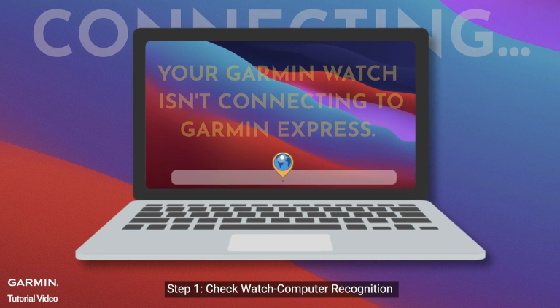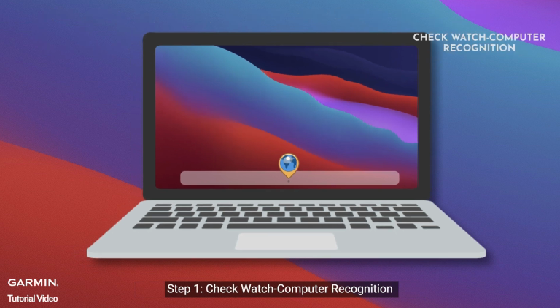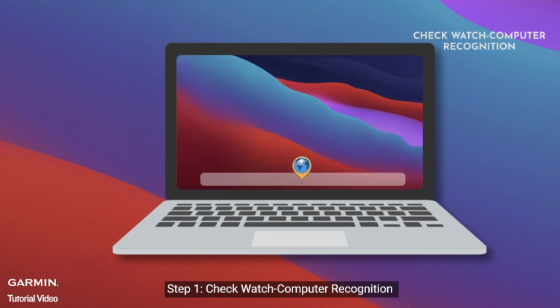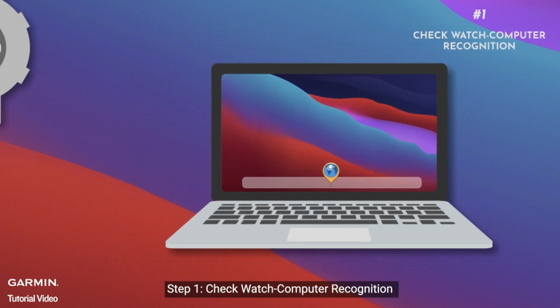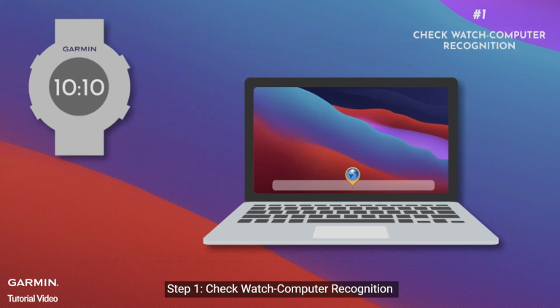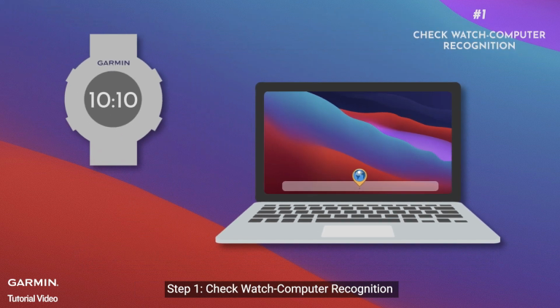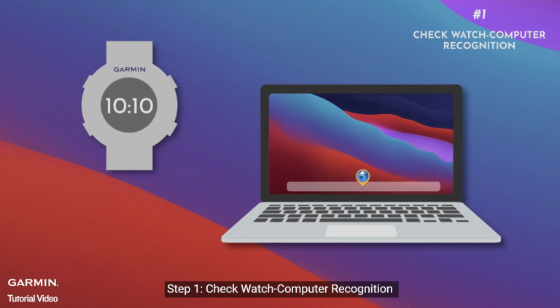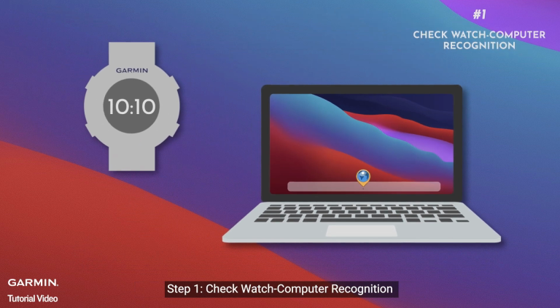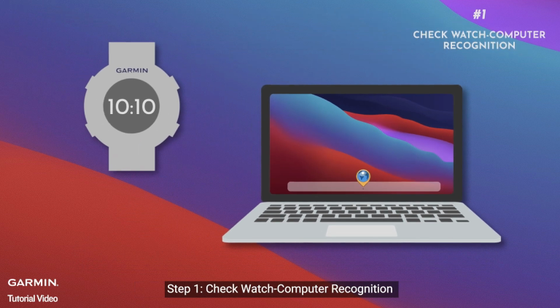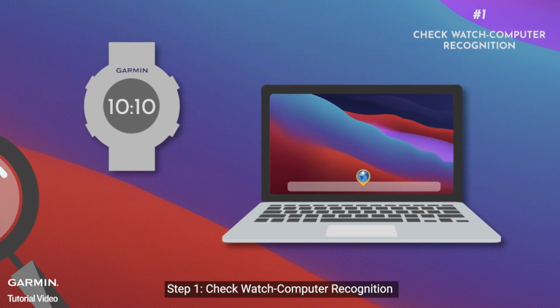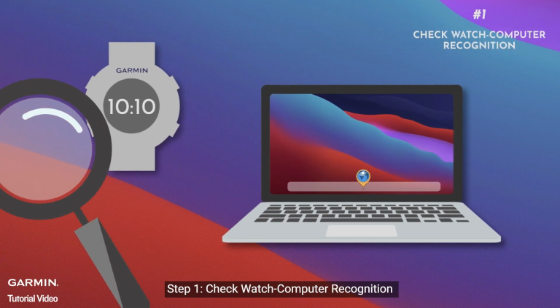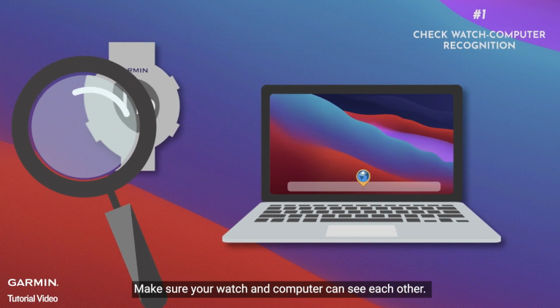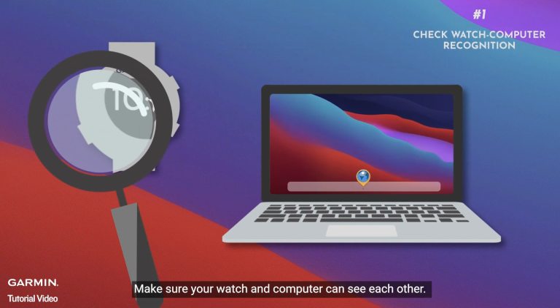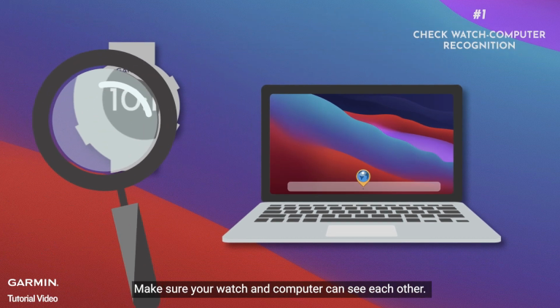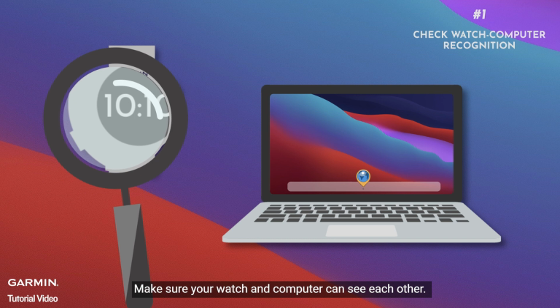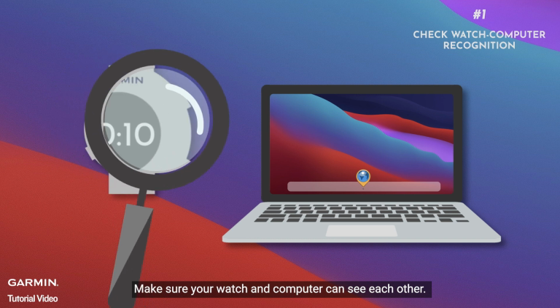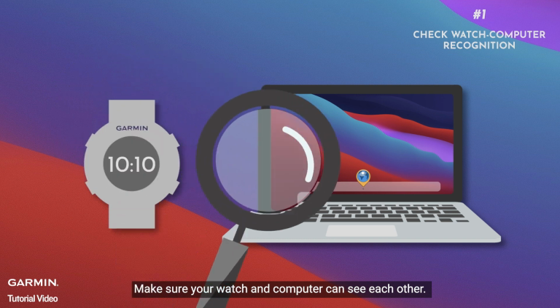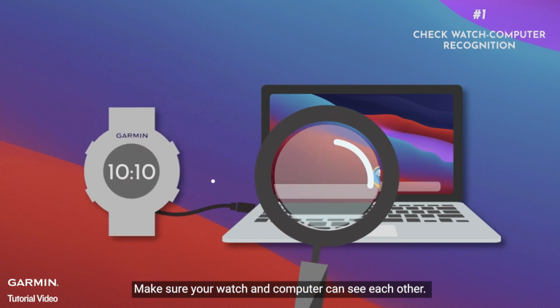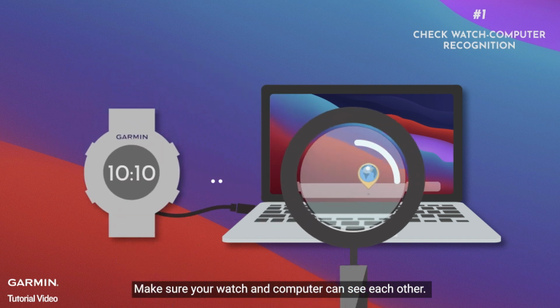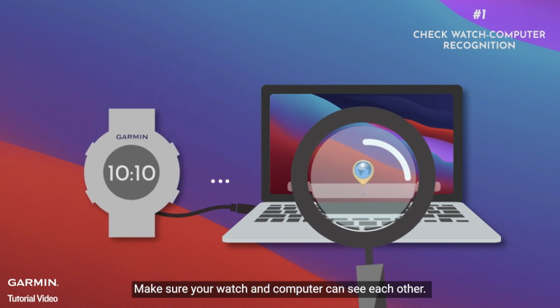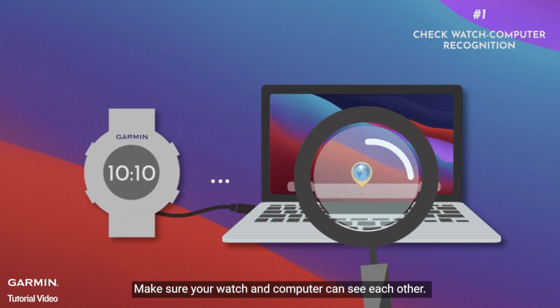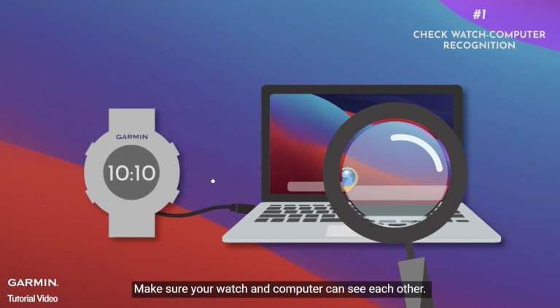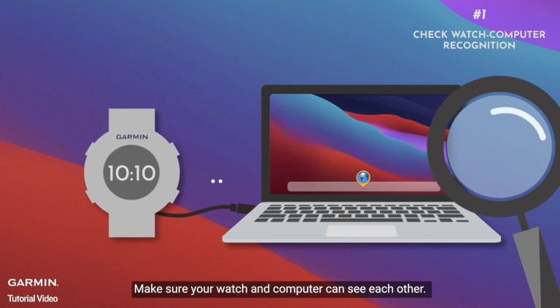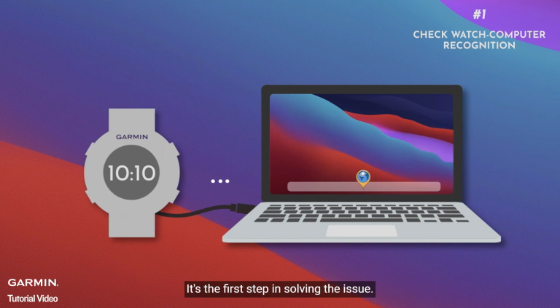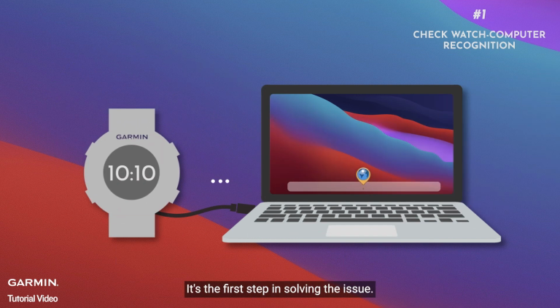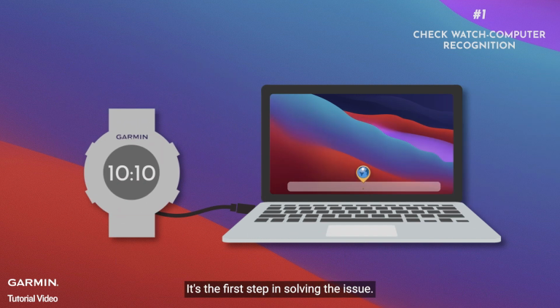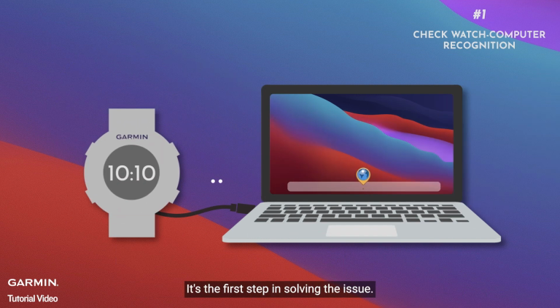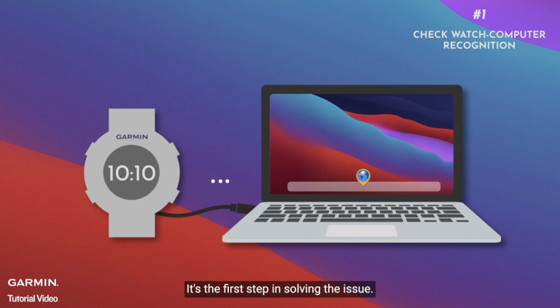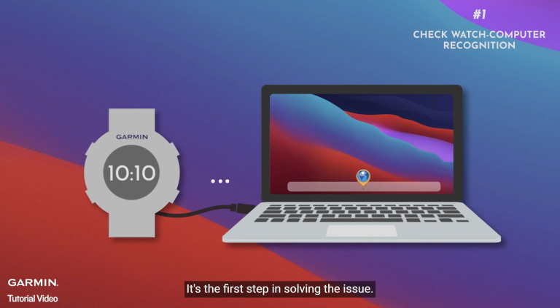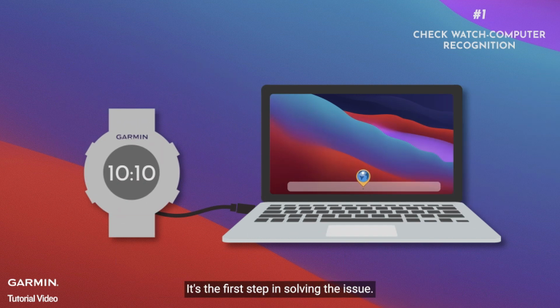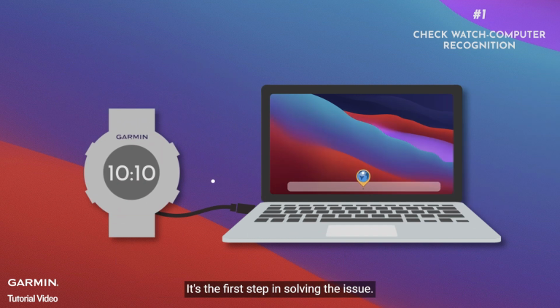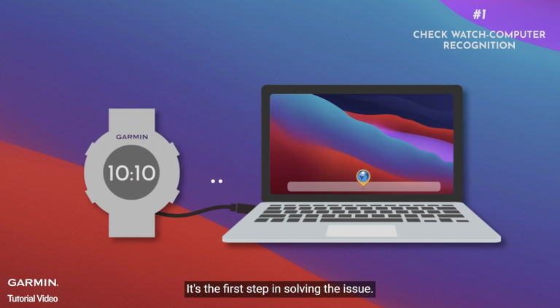Step one: check watch and computer recognition. Make sure your watch and computer can see each other — it's the first step in solving the issue.